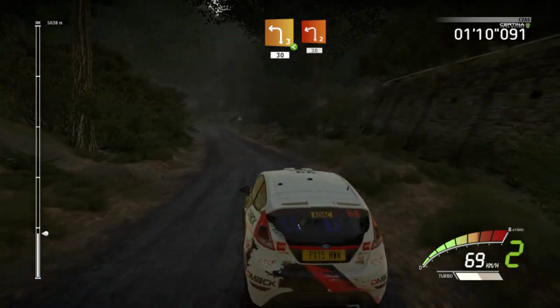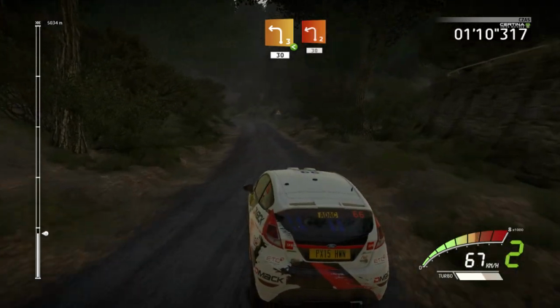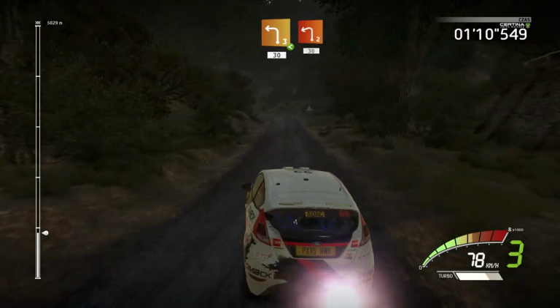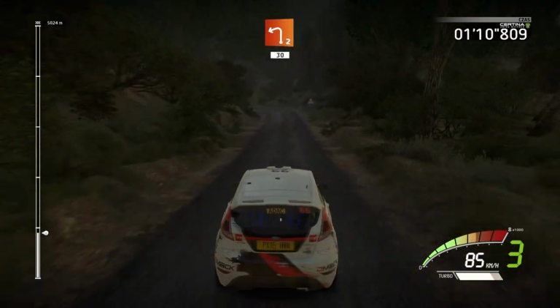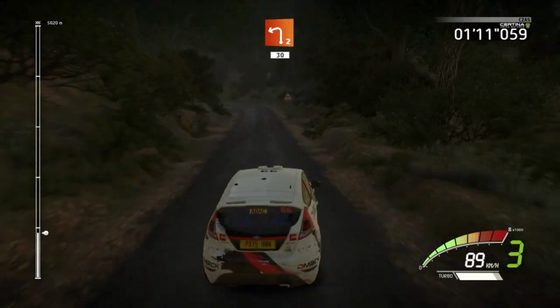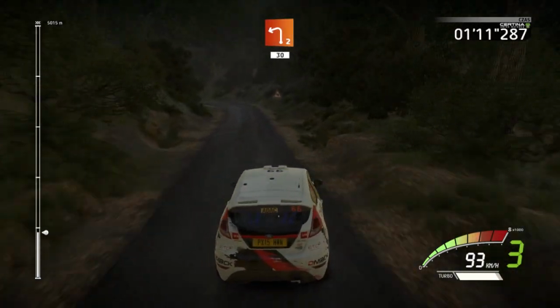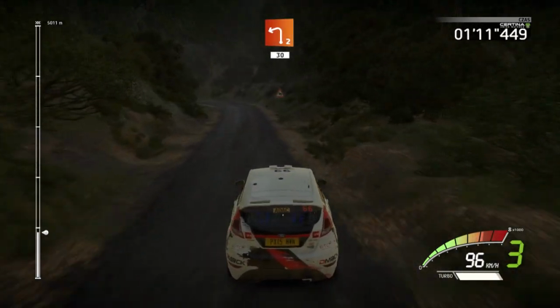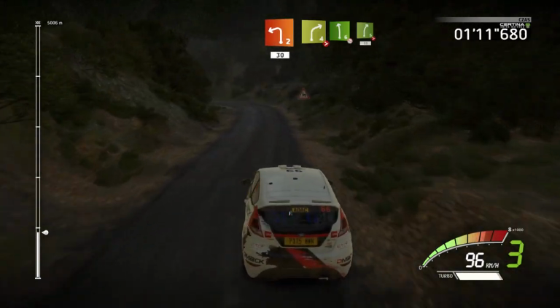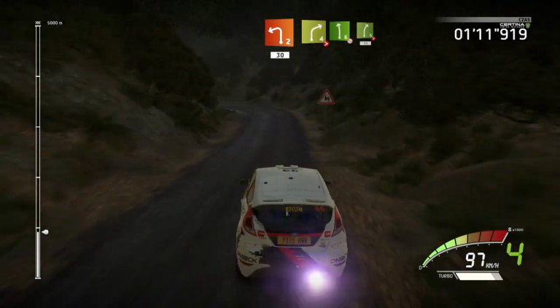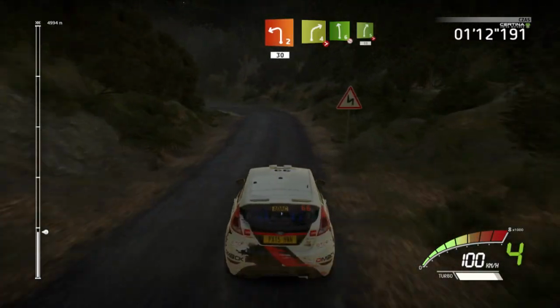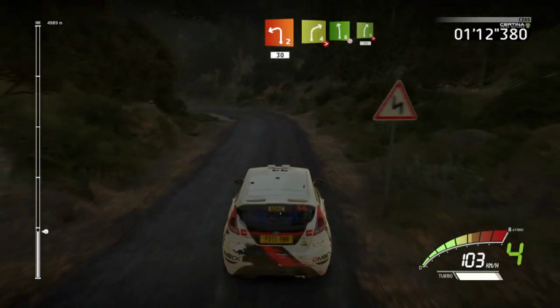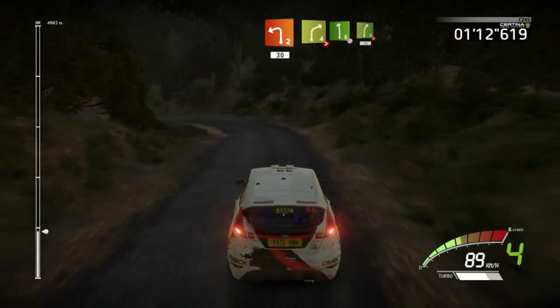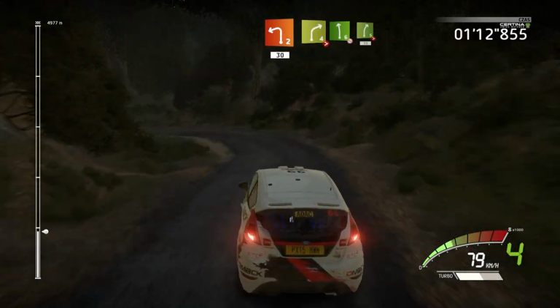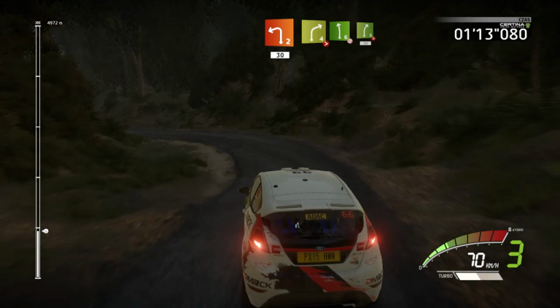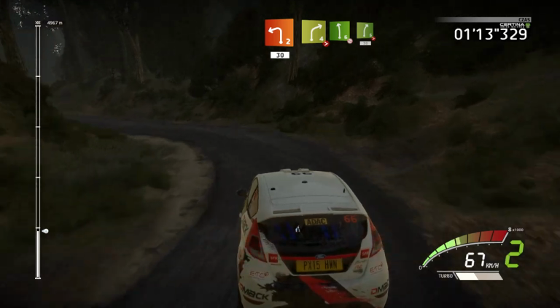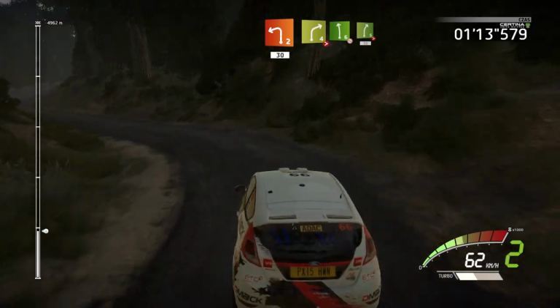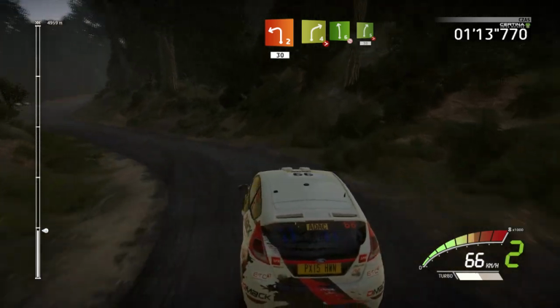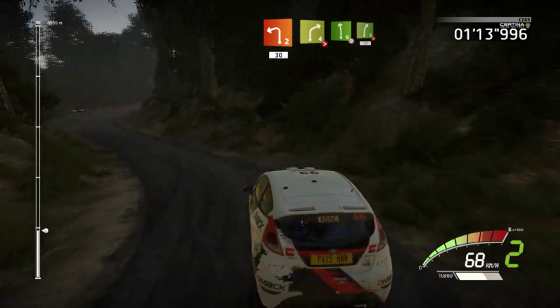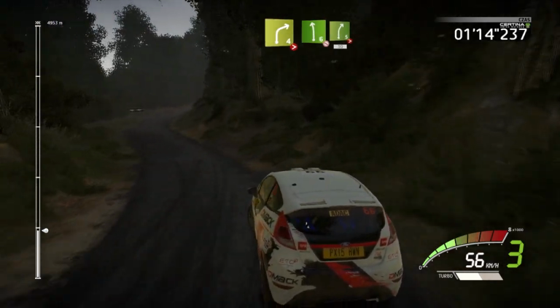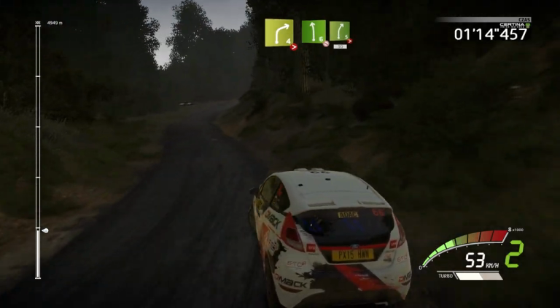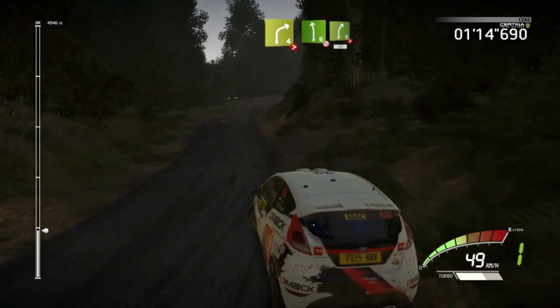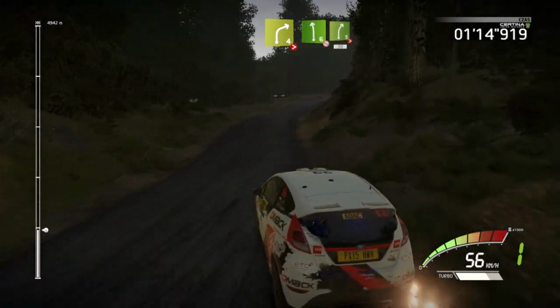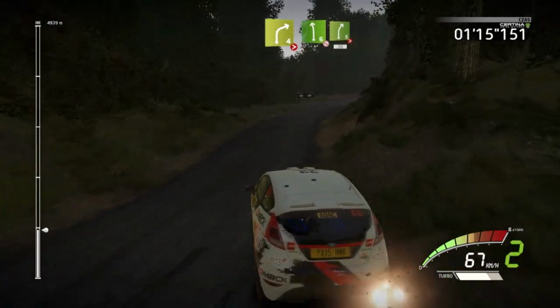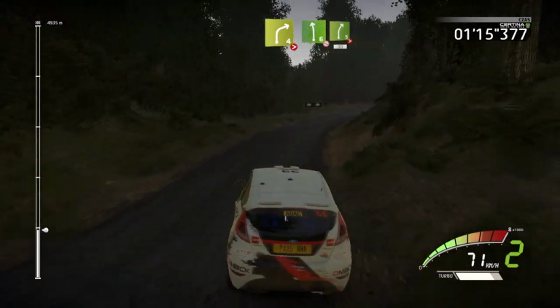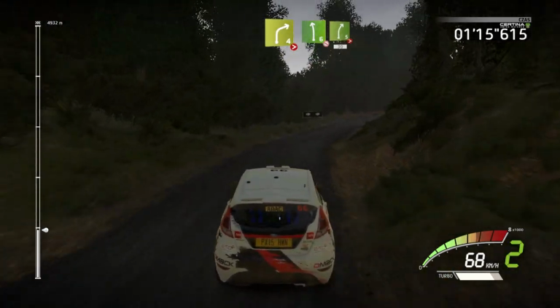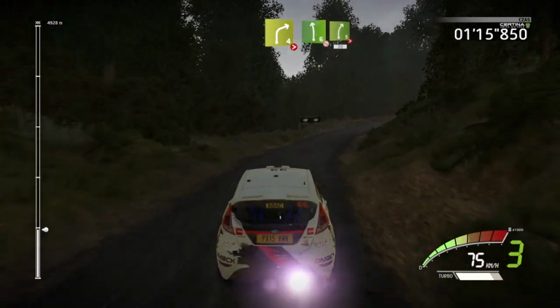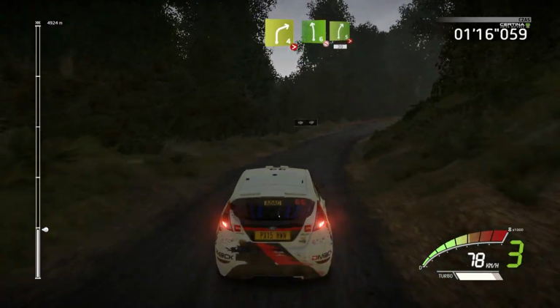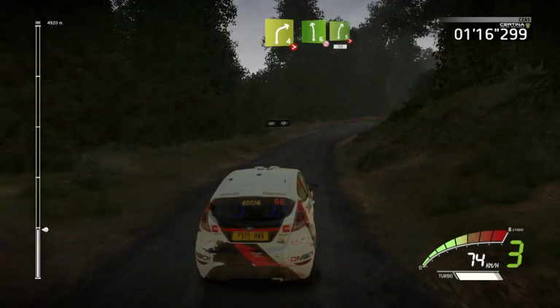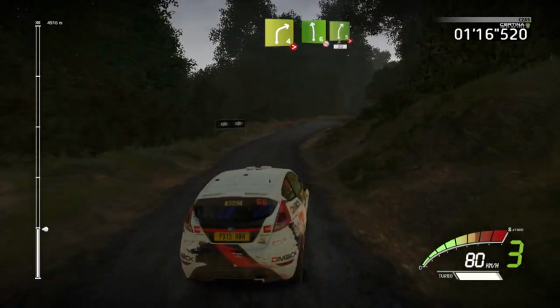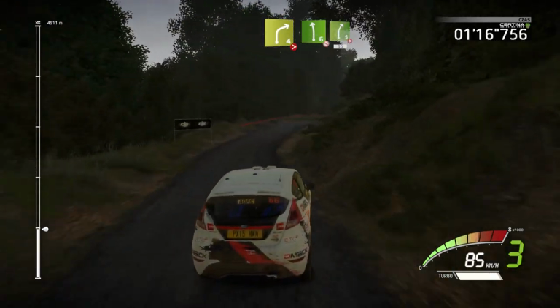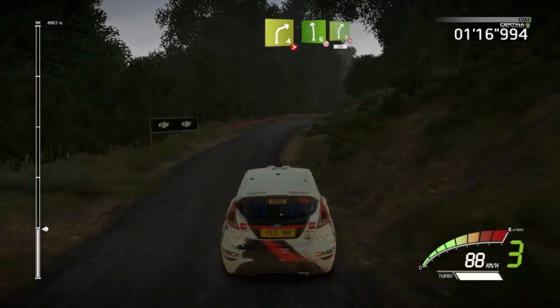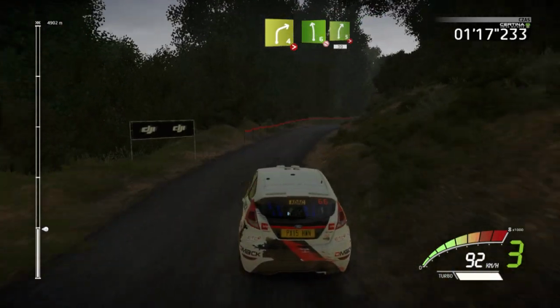30. And right 4, tightens, short, into left 6, don't cut. Right 5, tightens, 30.